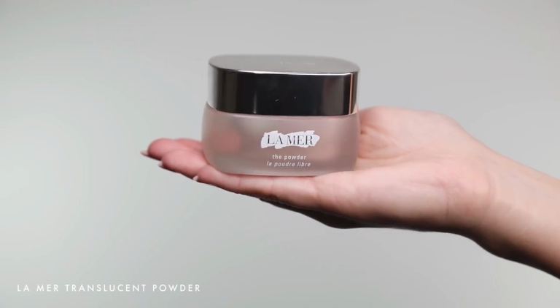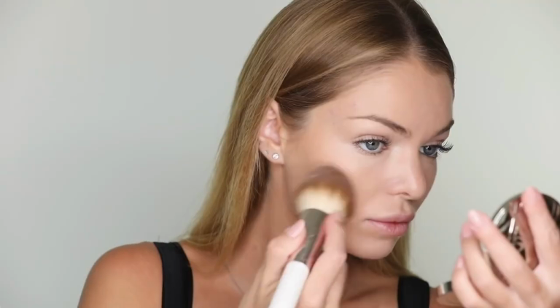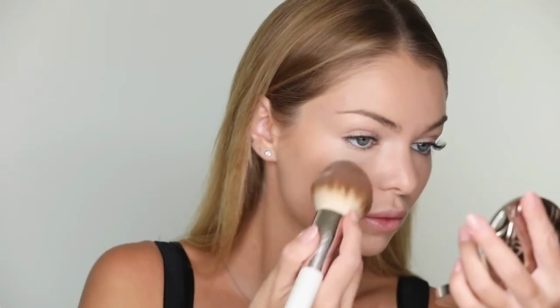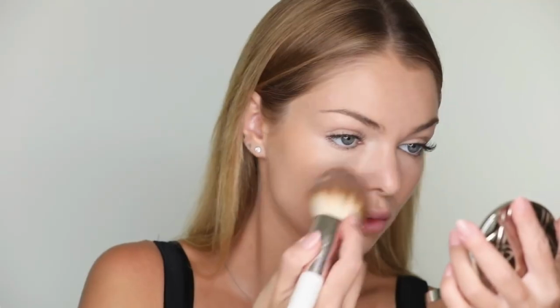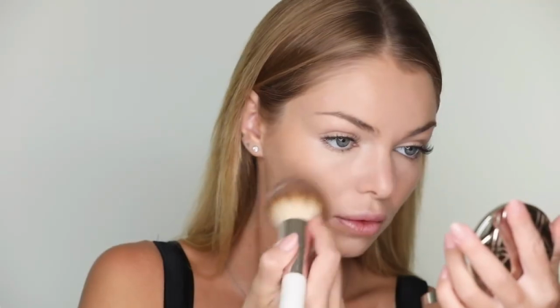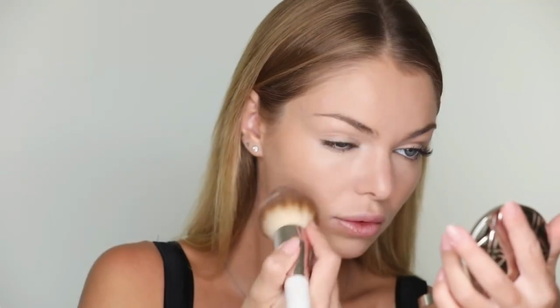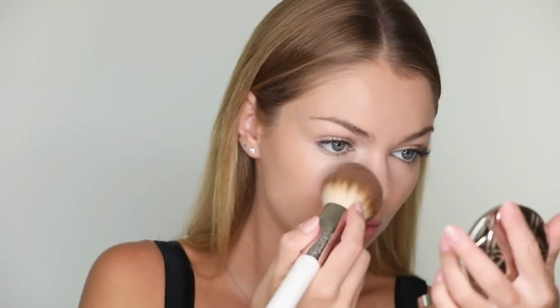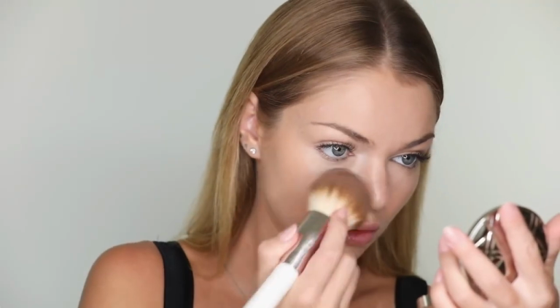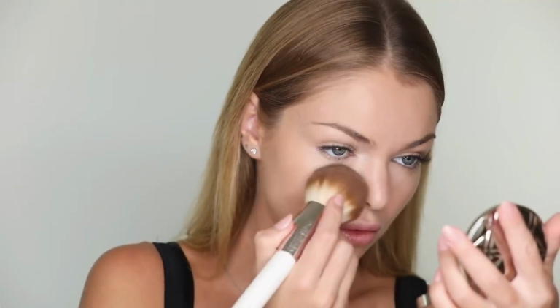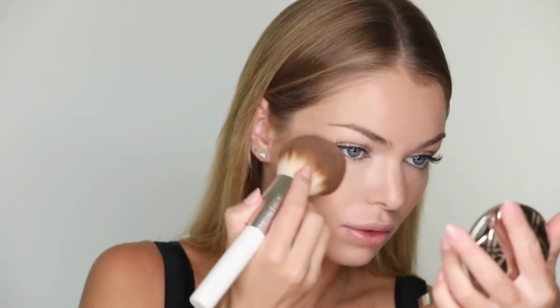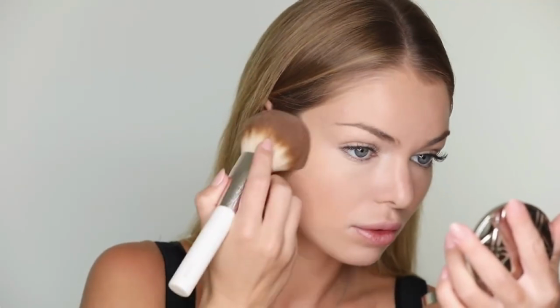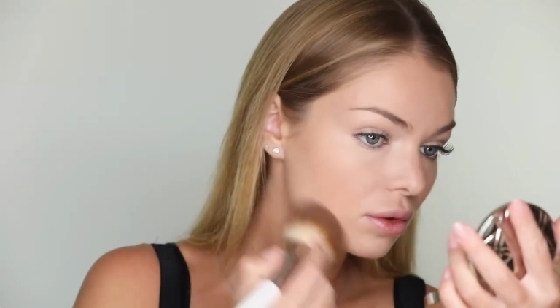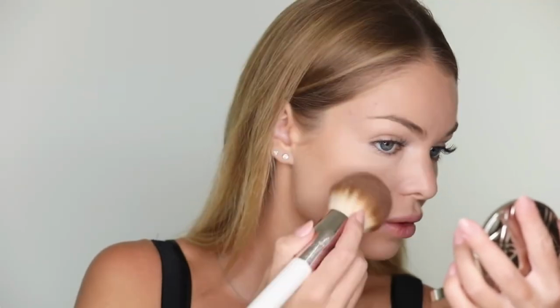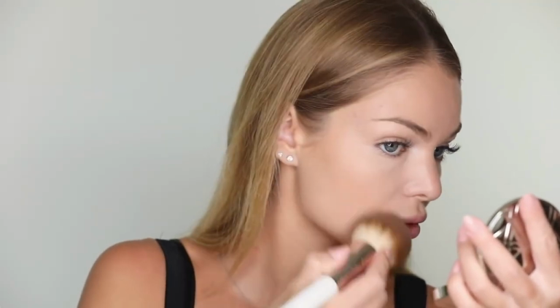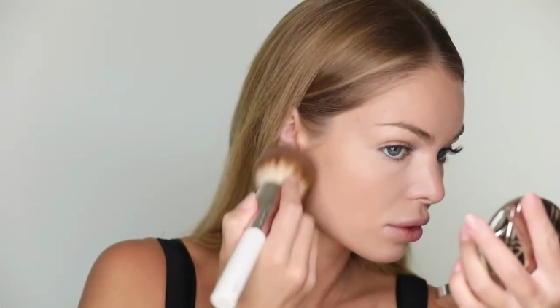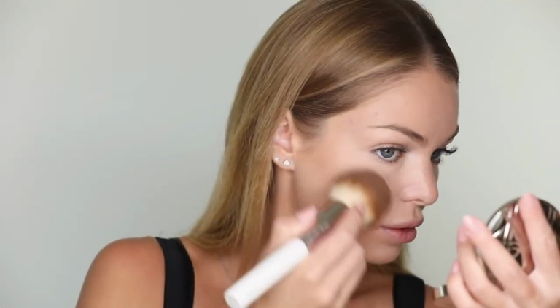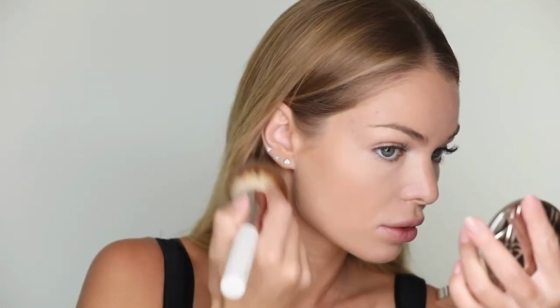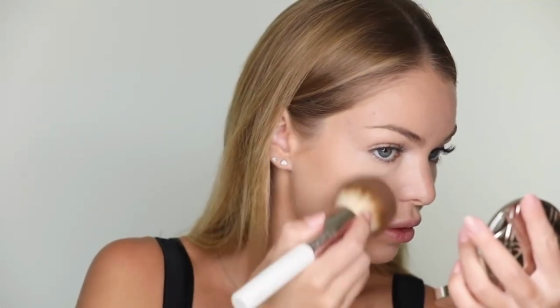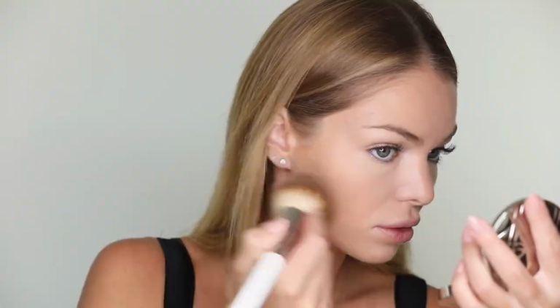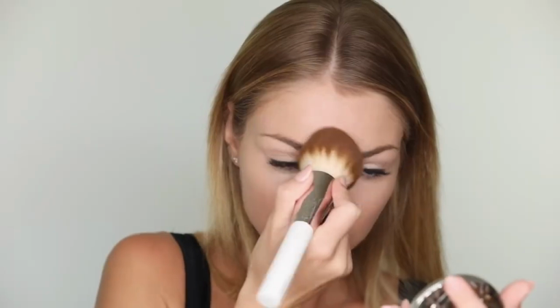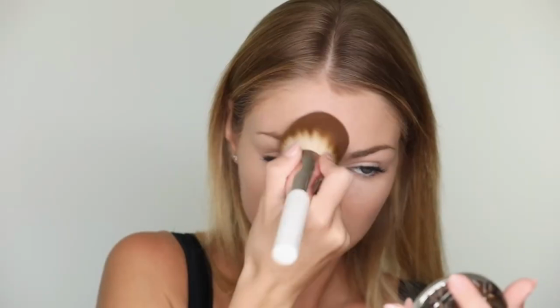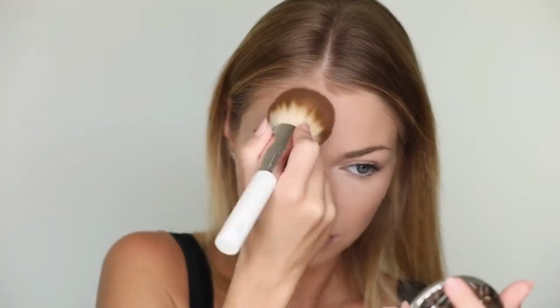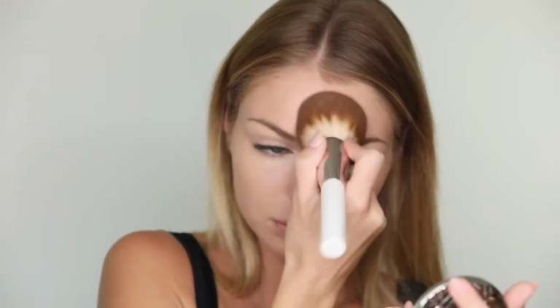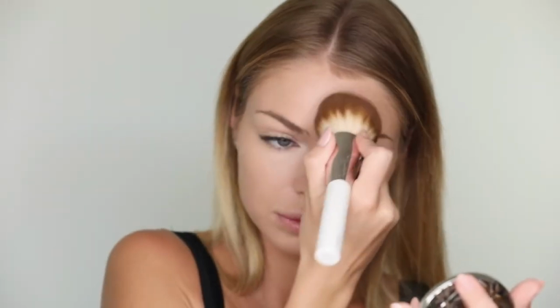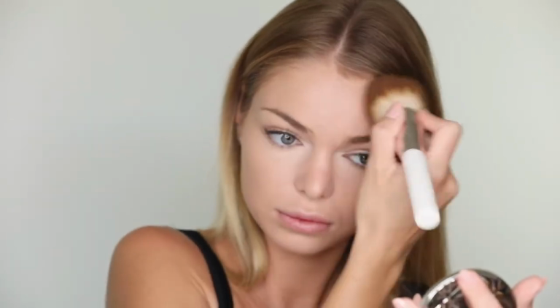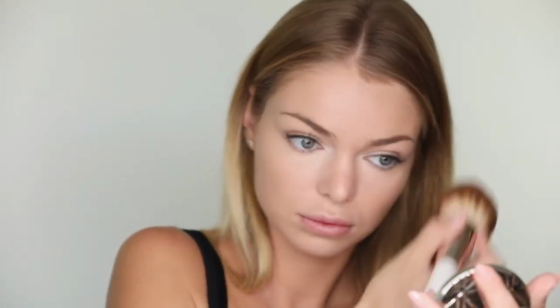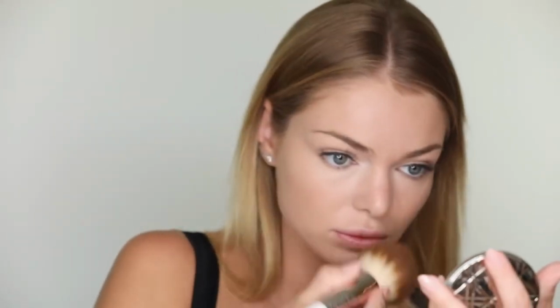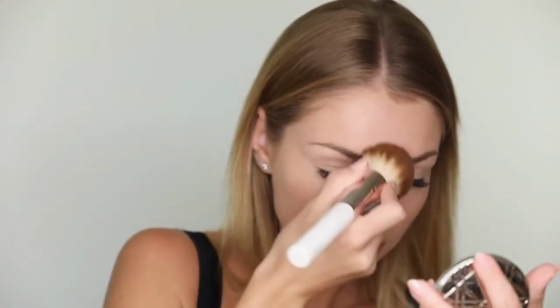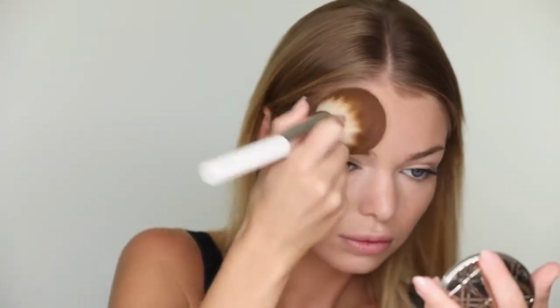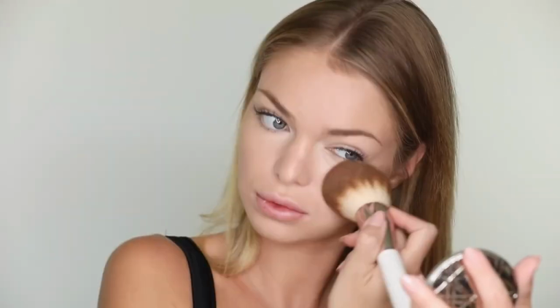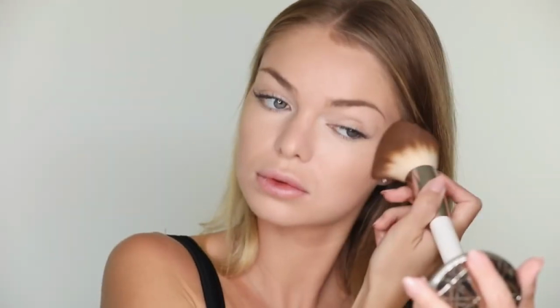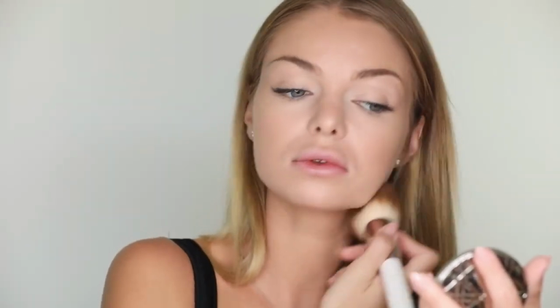To set my makeup, I'm using Loose Powder by La Mer. I love this powder — it gives my skin a flawless finish.